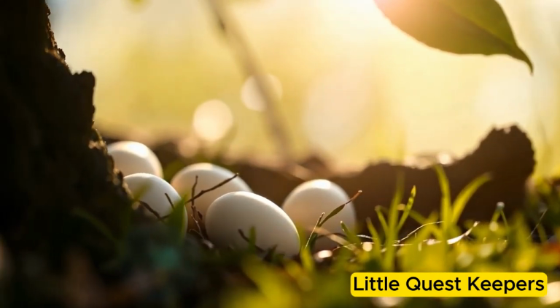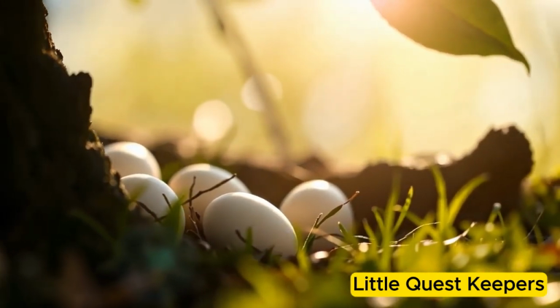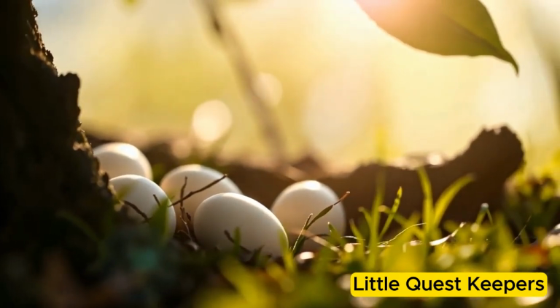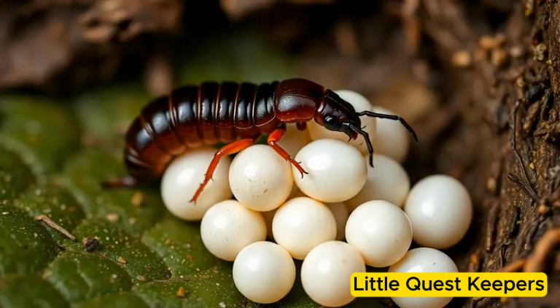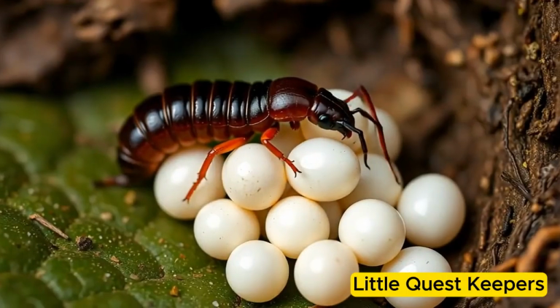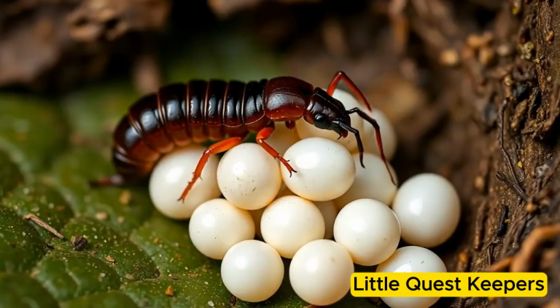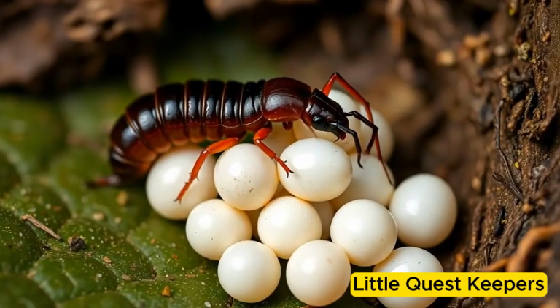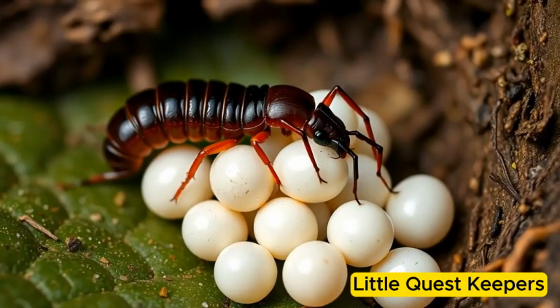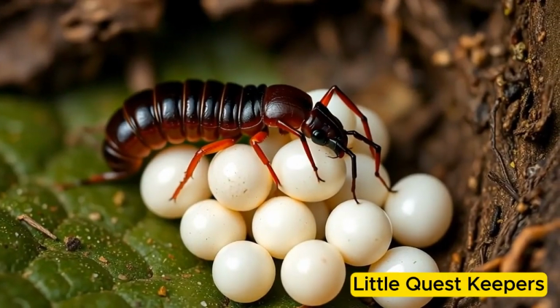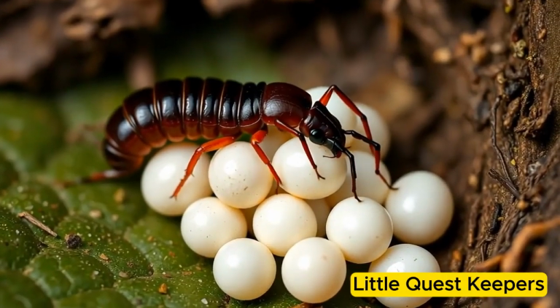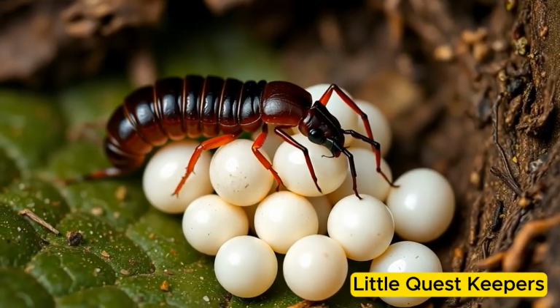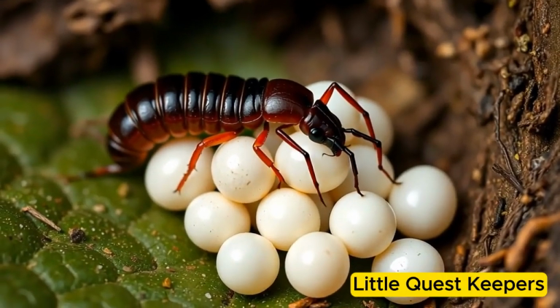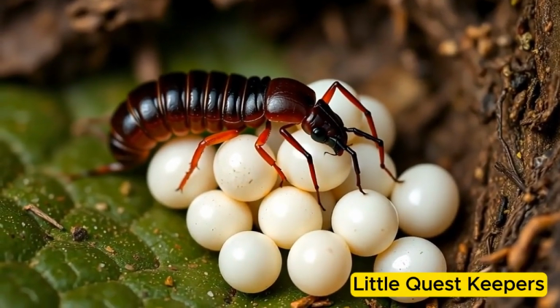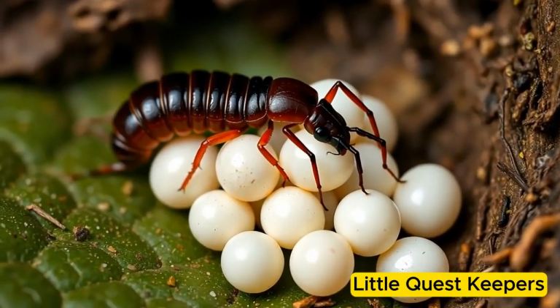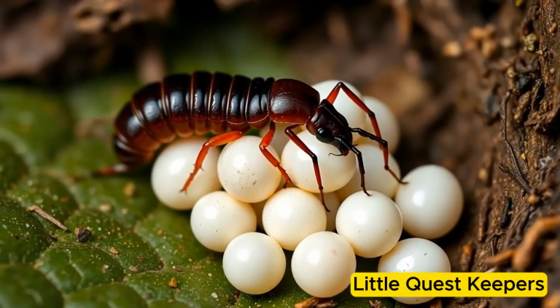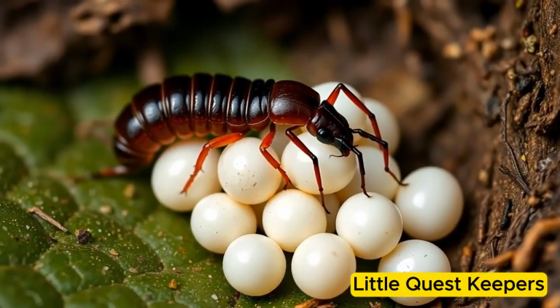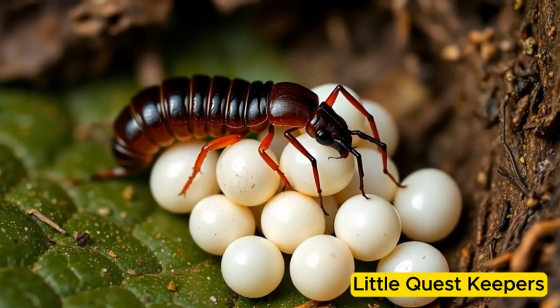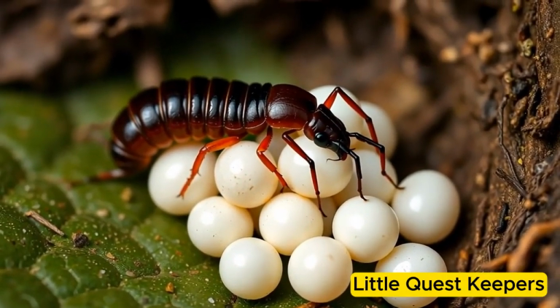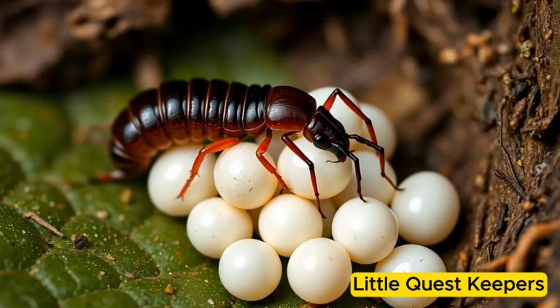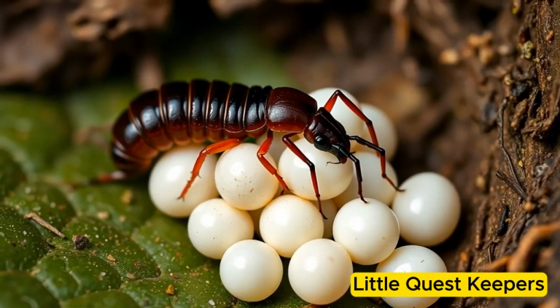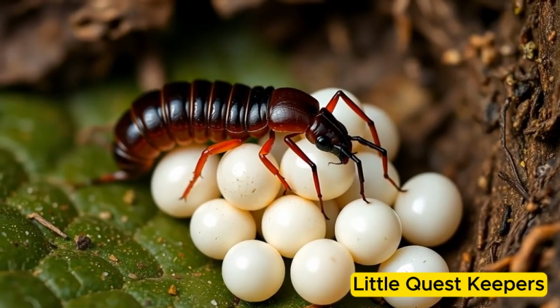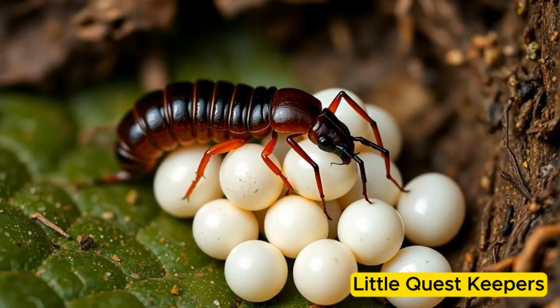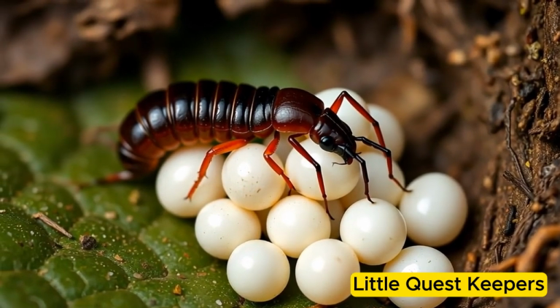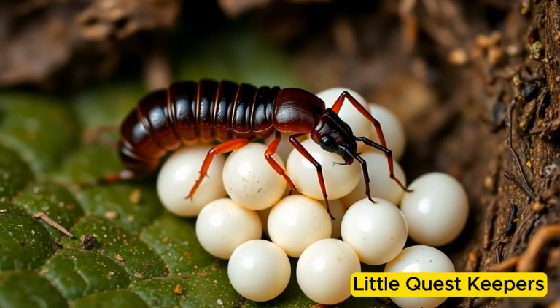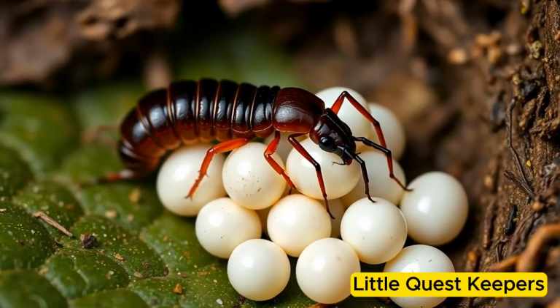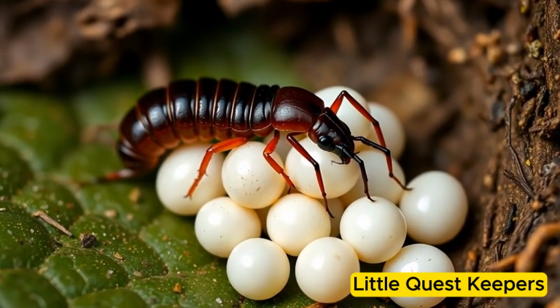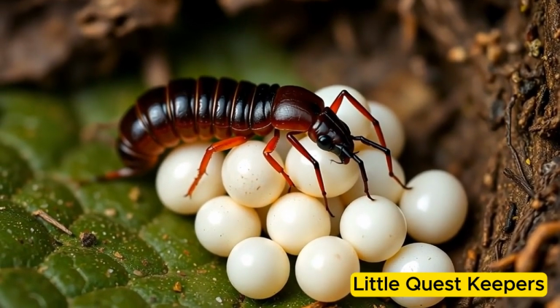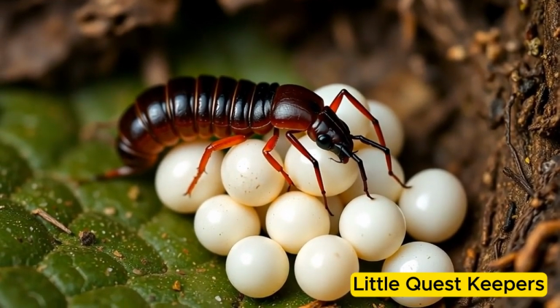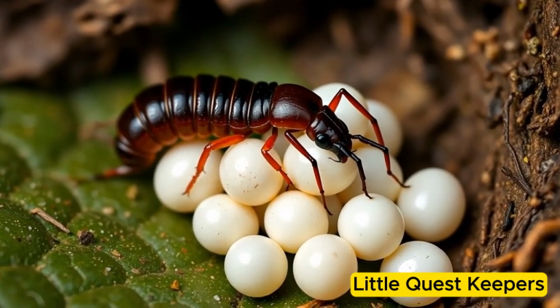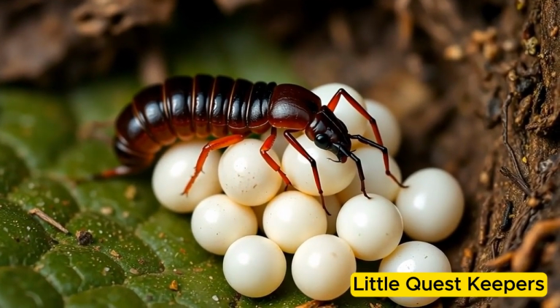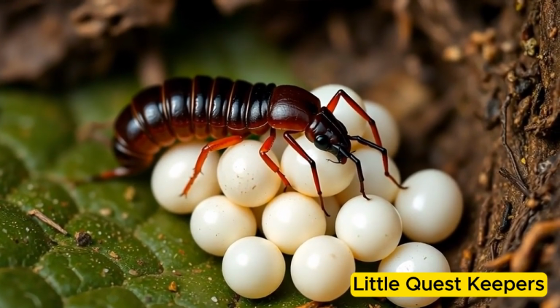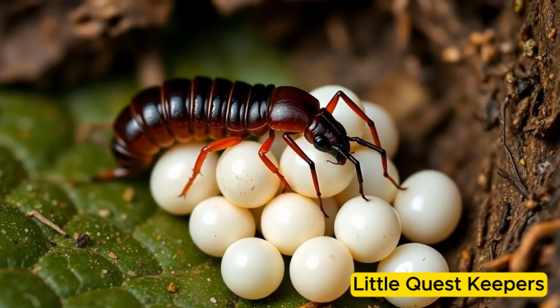These eggs were small, white, and oval-shaped, protected by their mother who kept them warm and safe from harm.